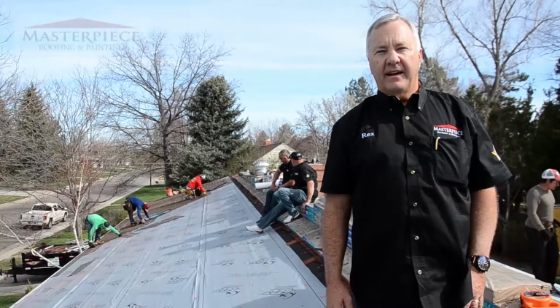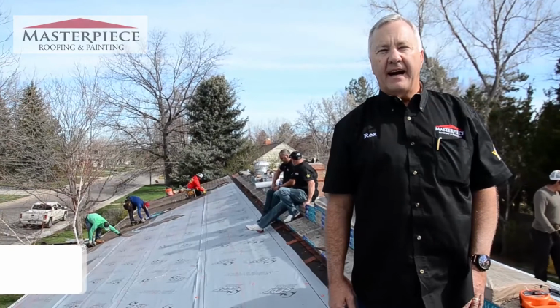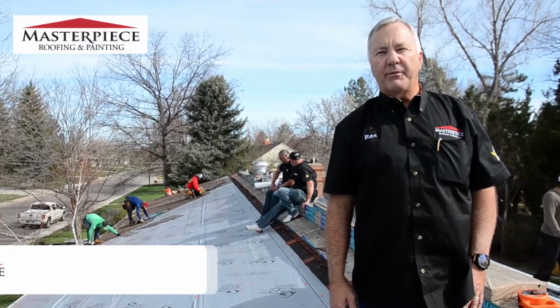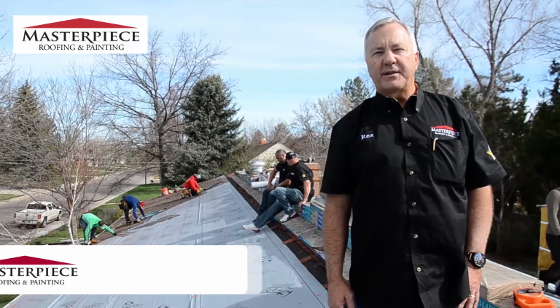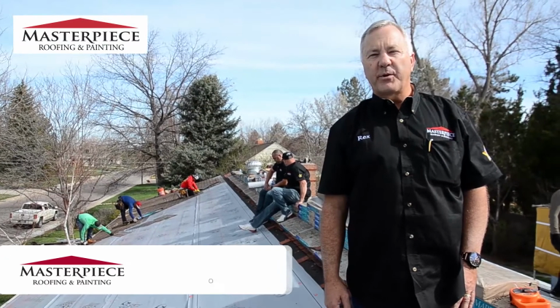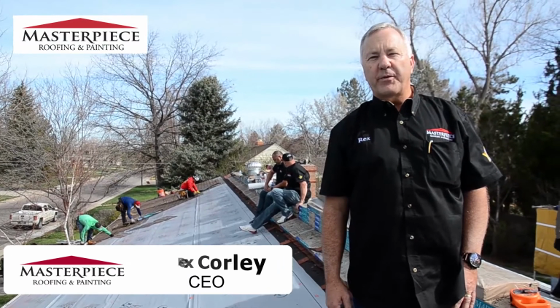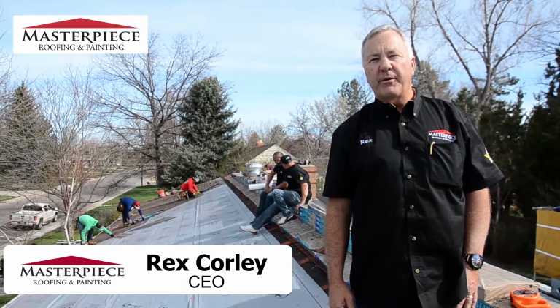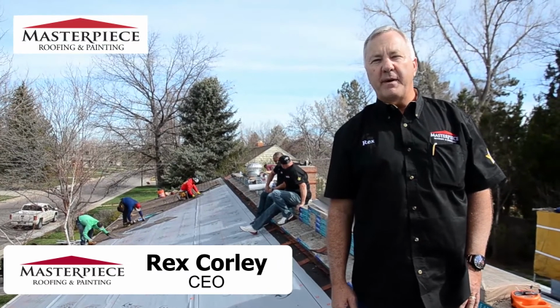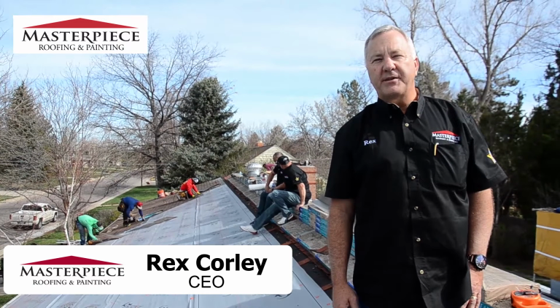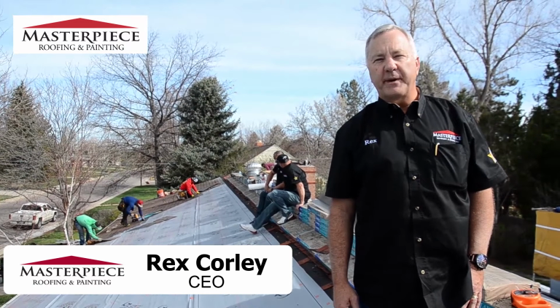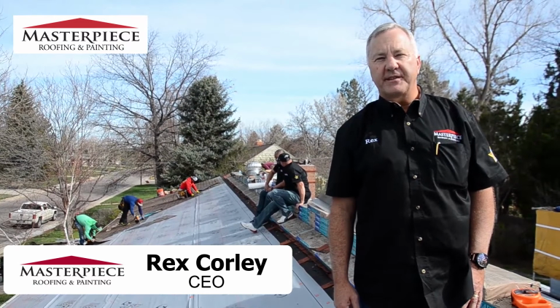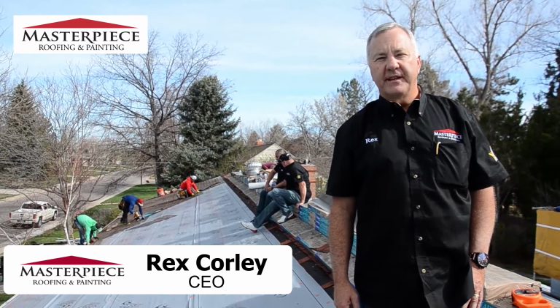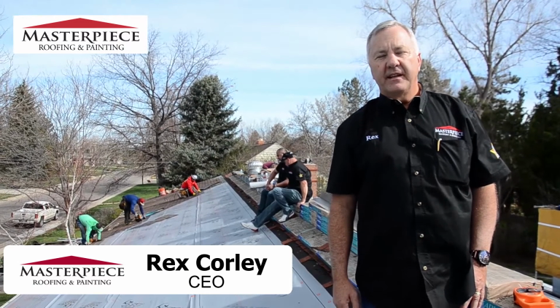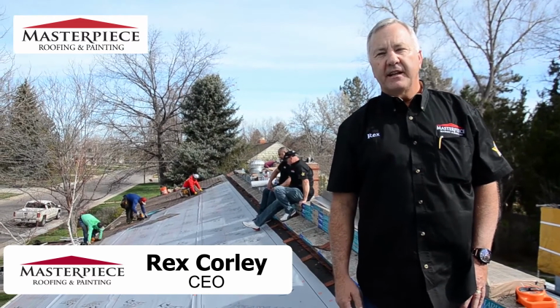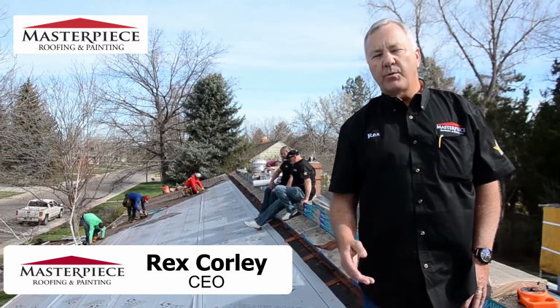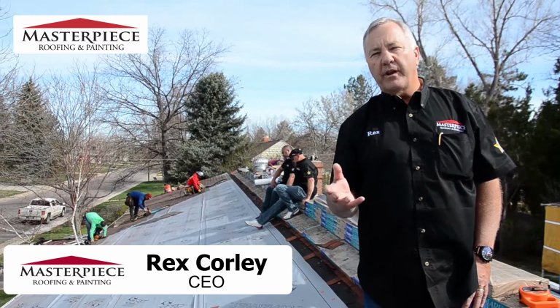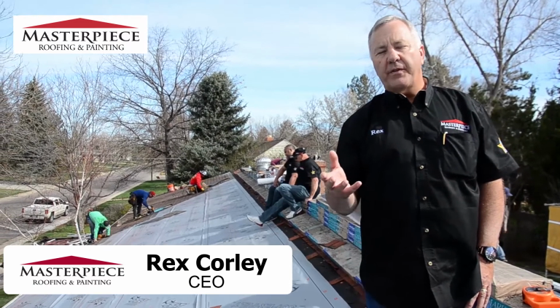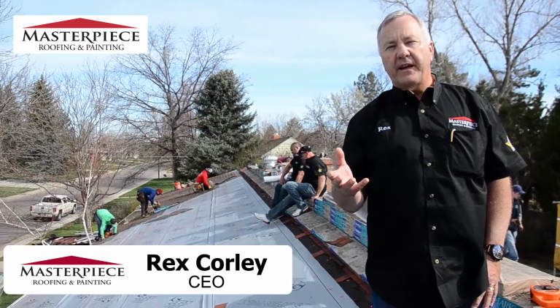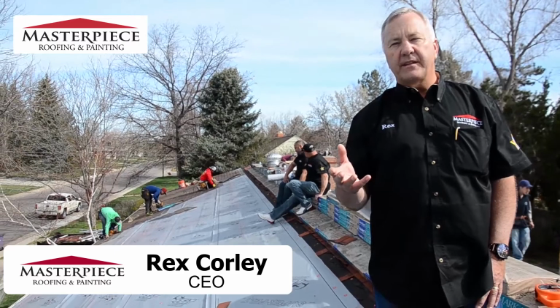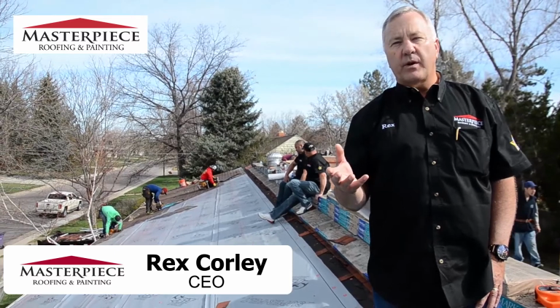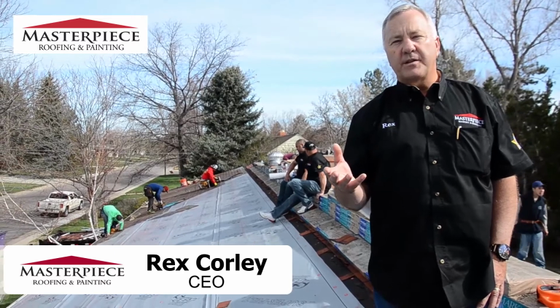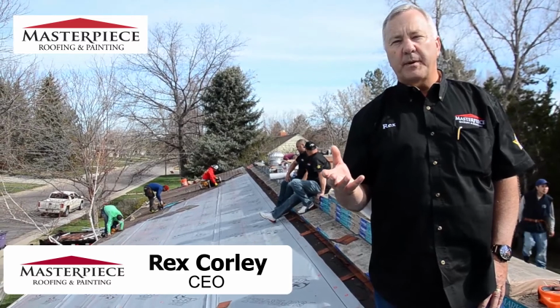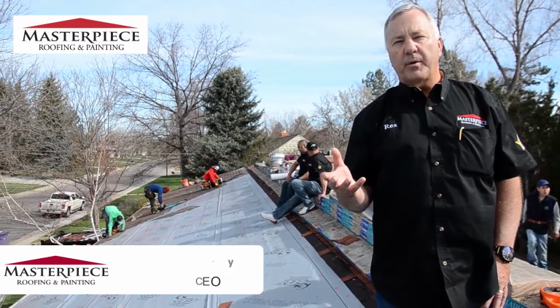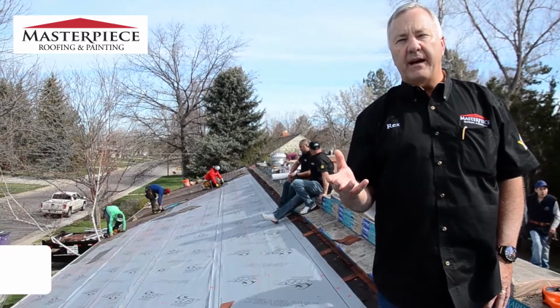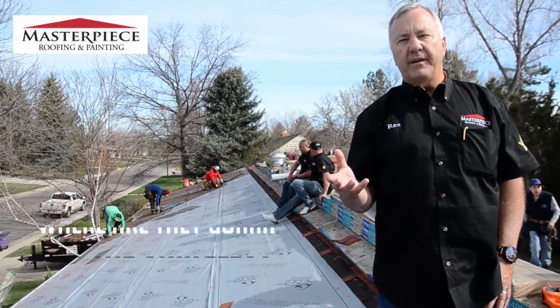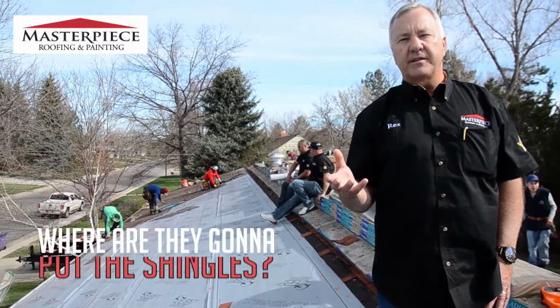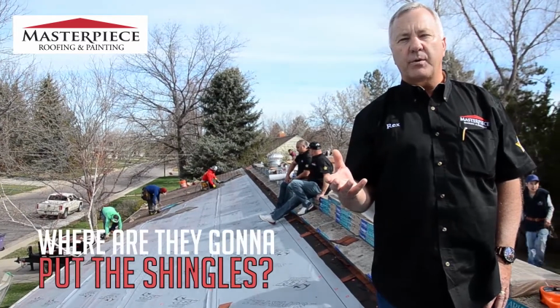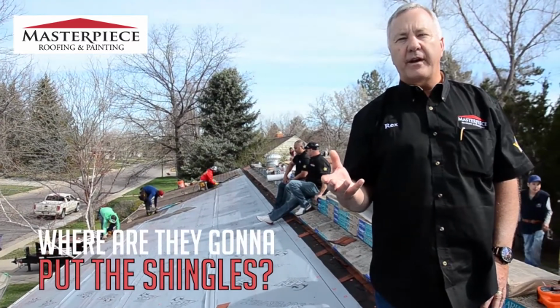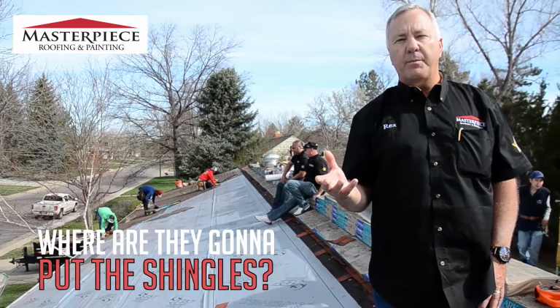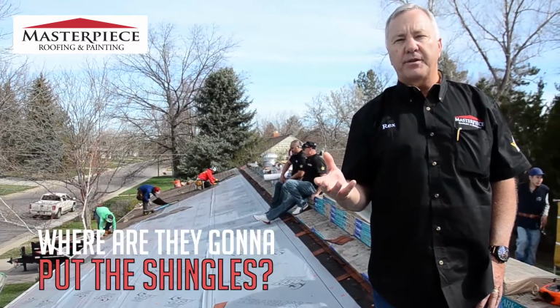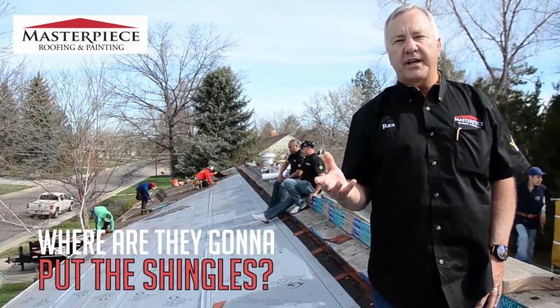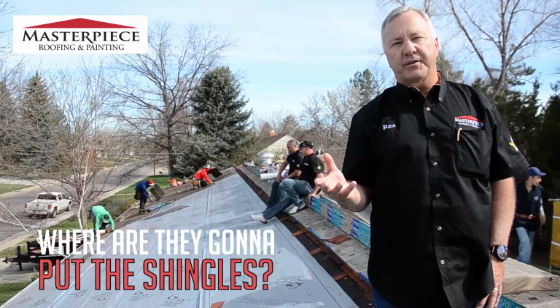Hi, Rex and Roper here with Masterpiece. One of the questions people have is: where are they going to put the shingles?